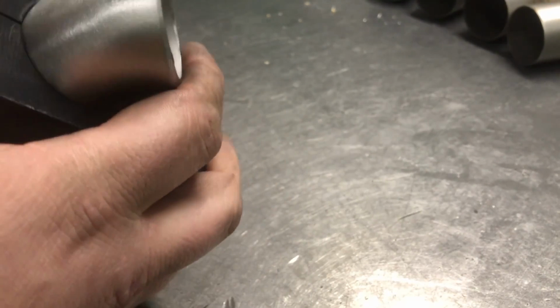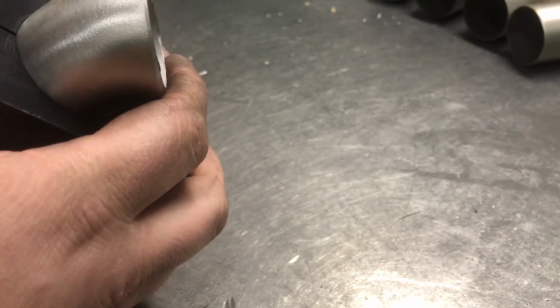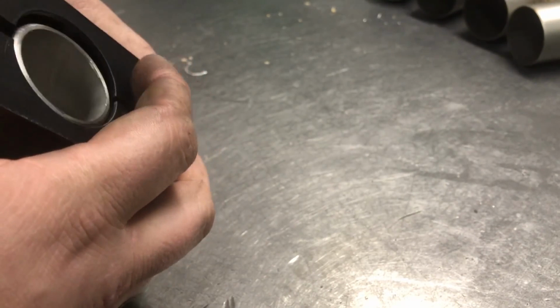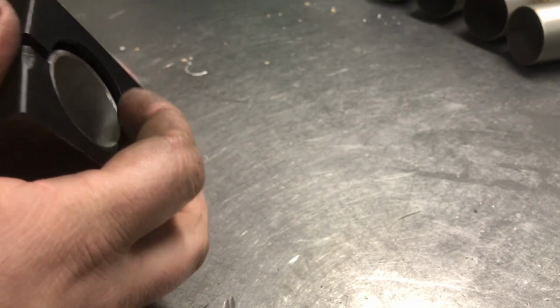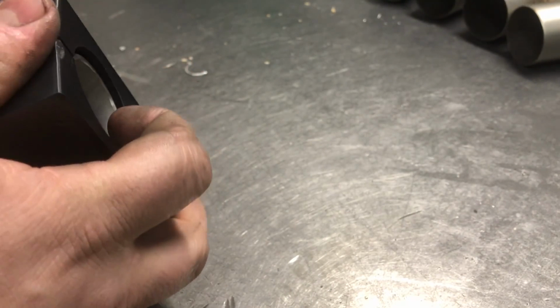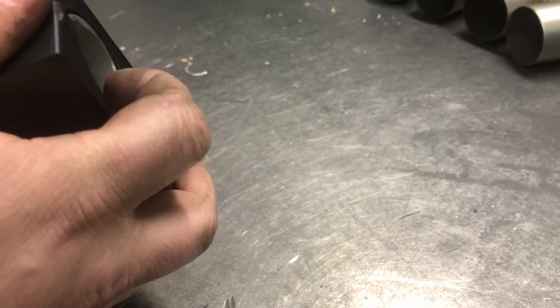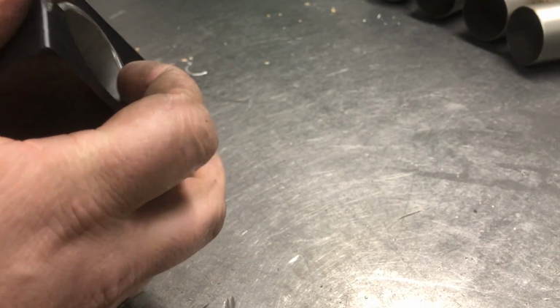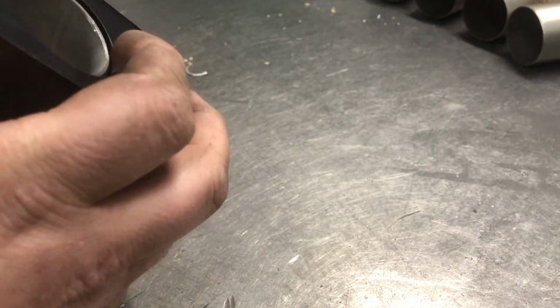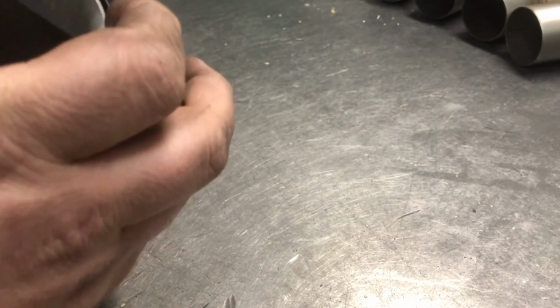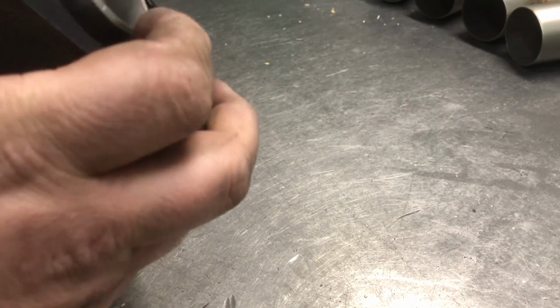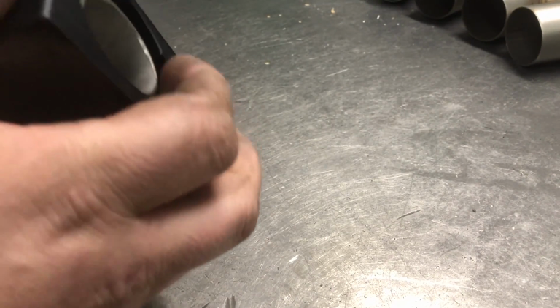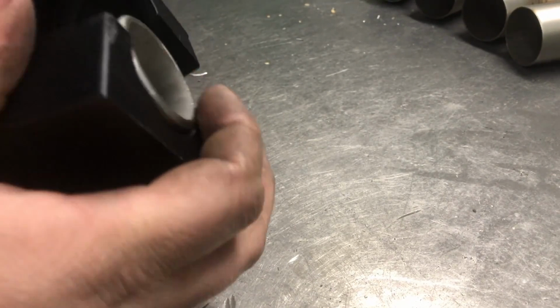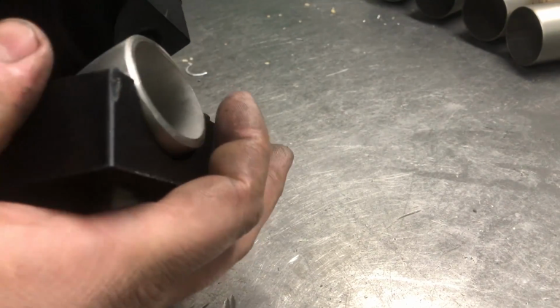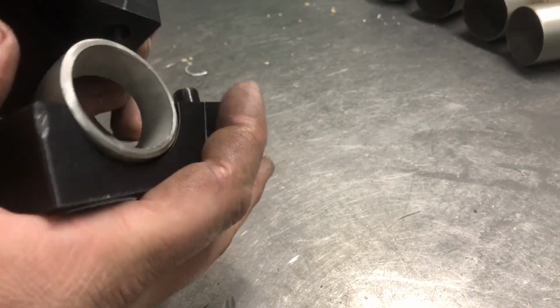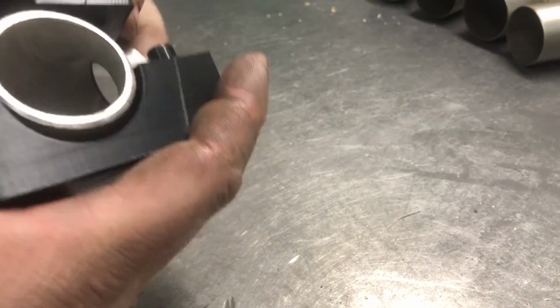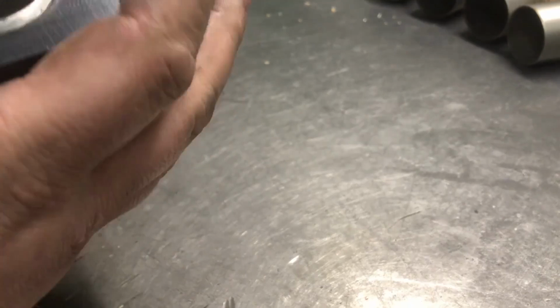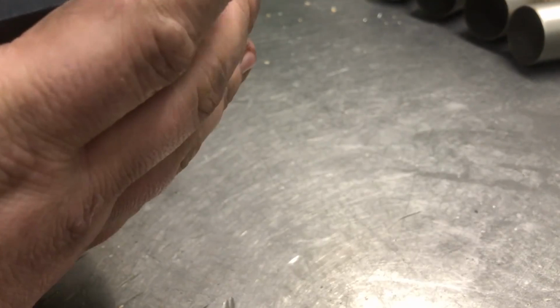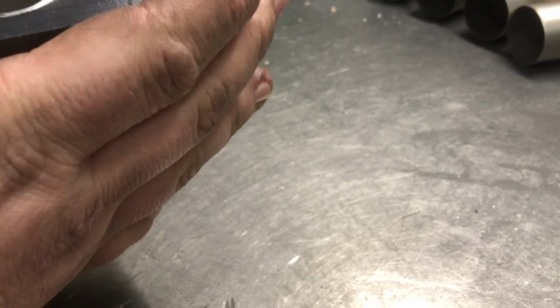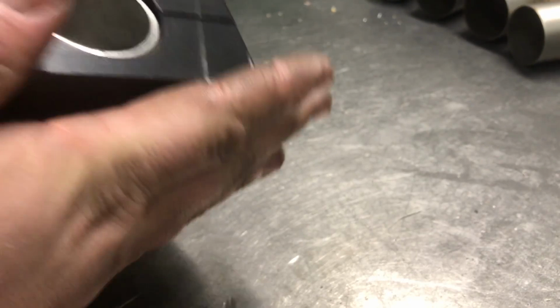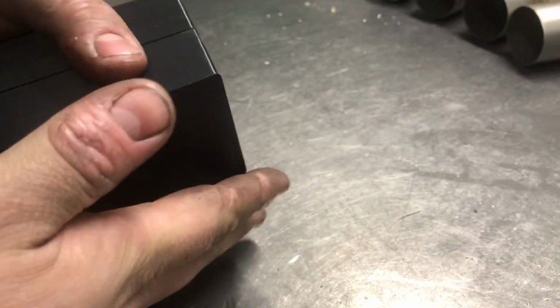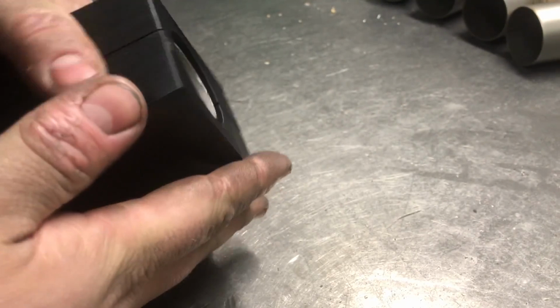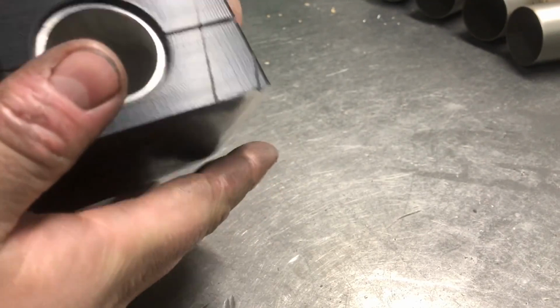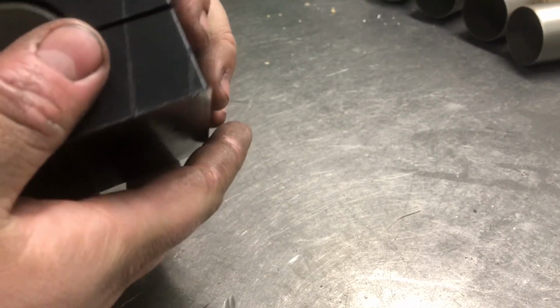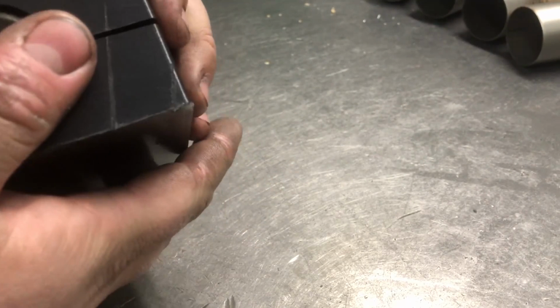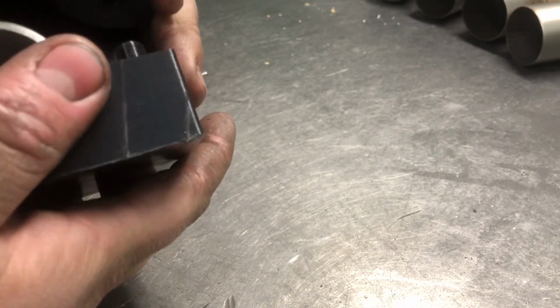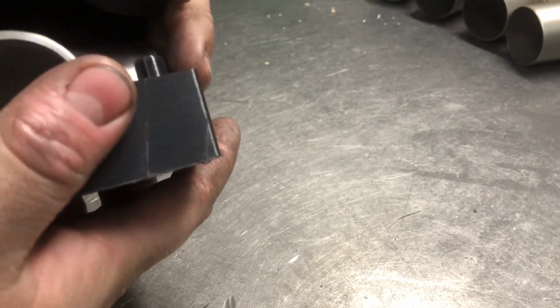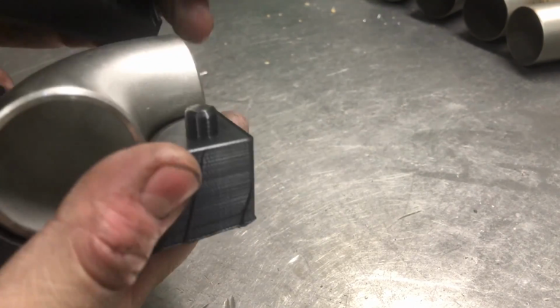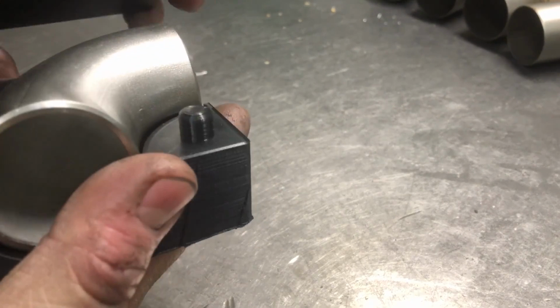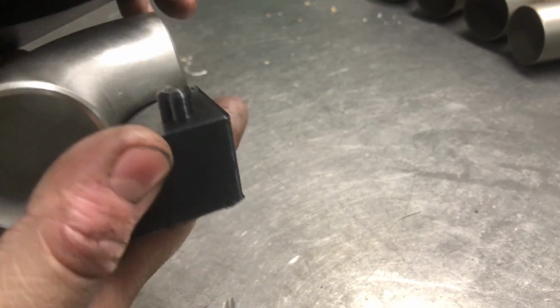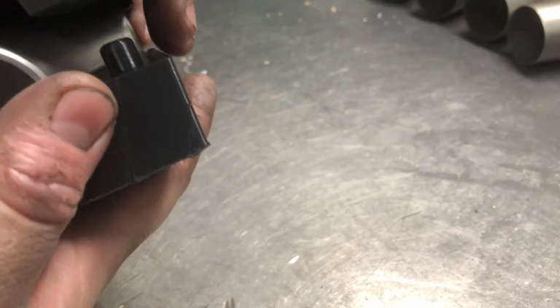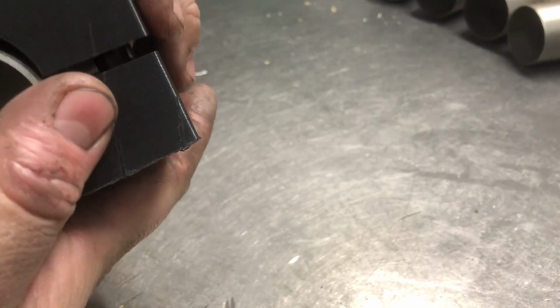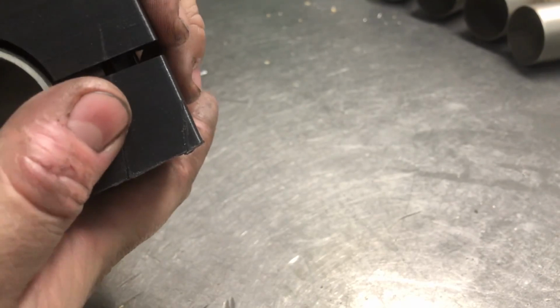I've done a few test cuts this morning, really happy with it — it worked as intended. I've just got a few adjustments to make on the drawing for the next one.